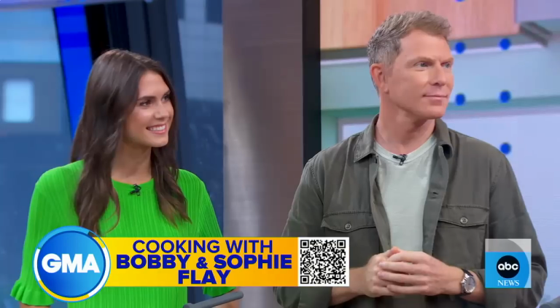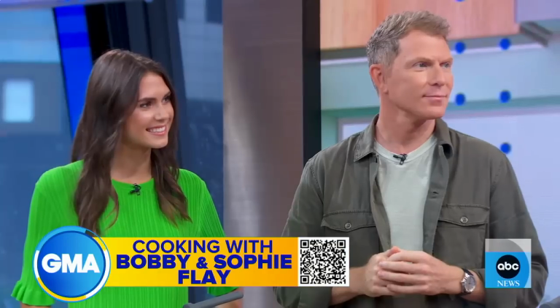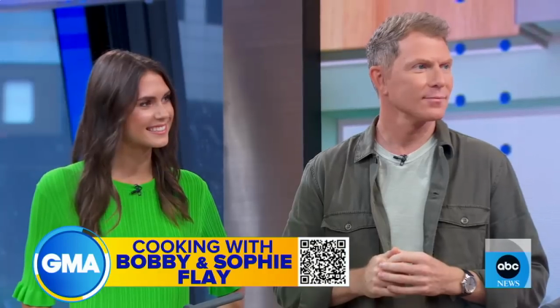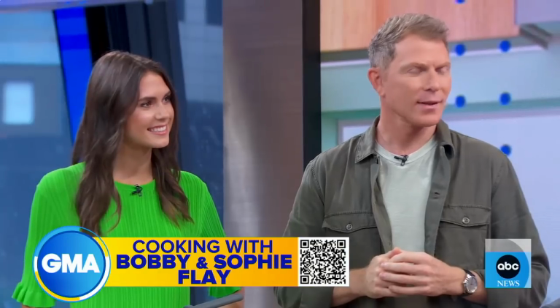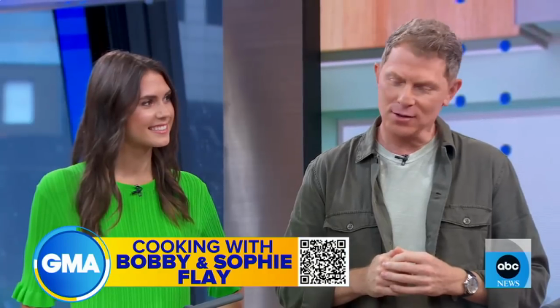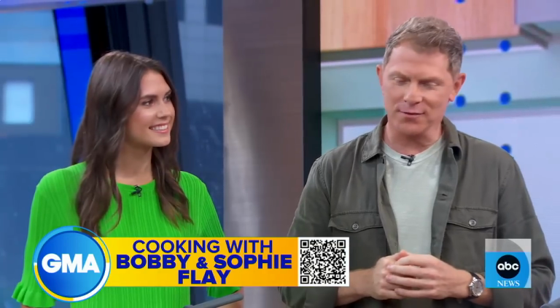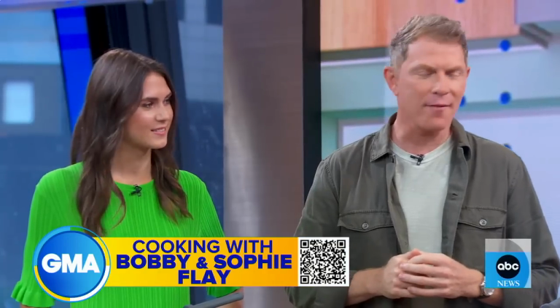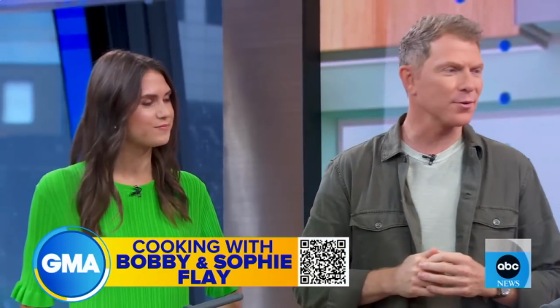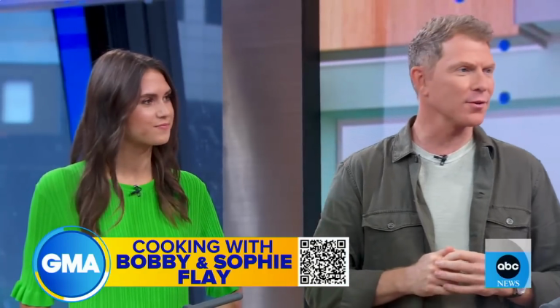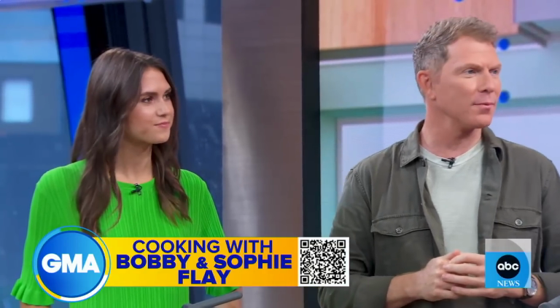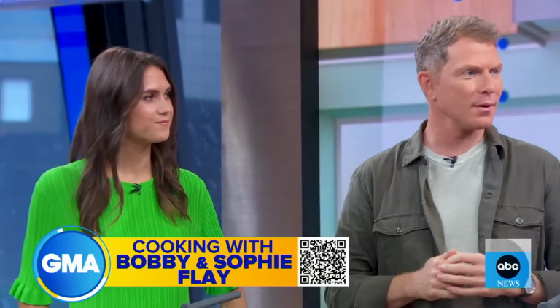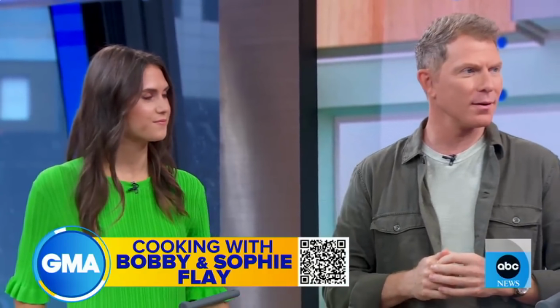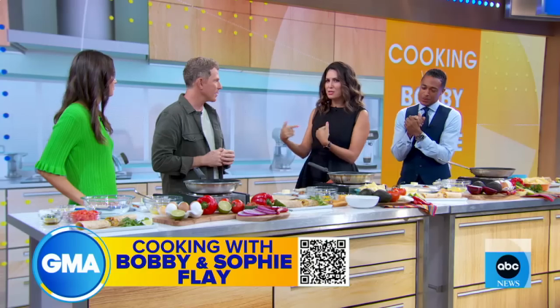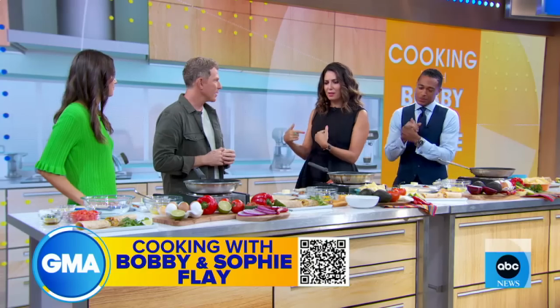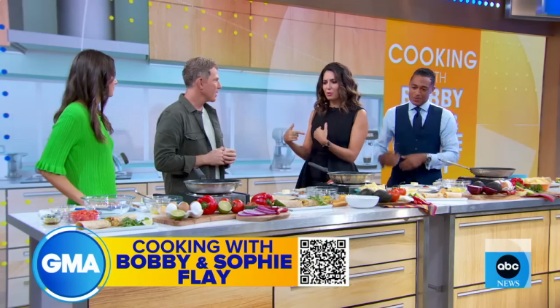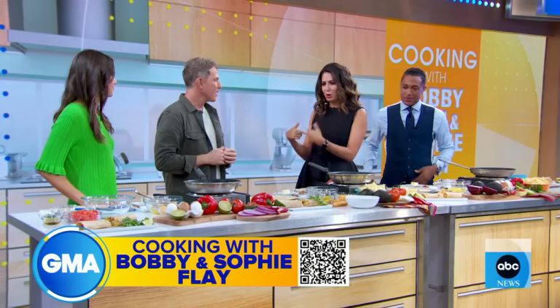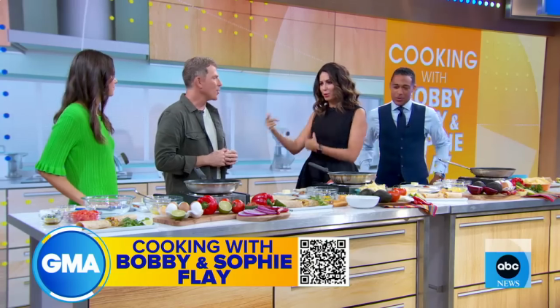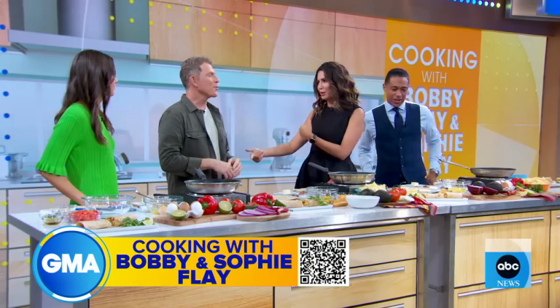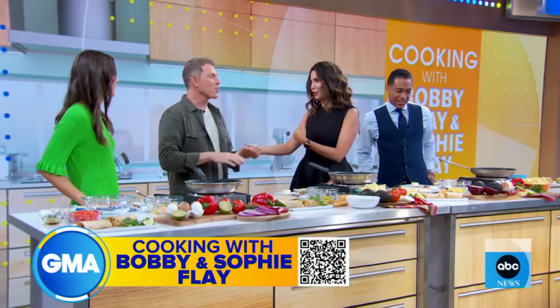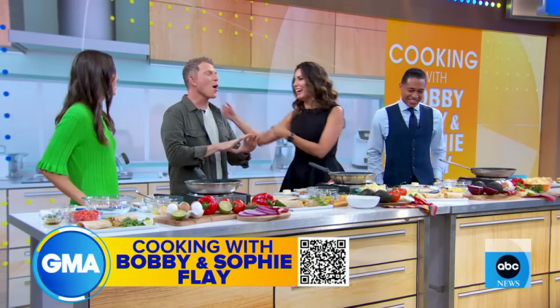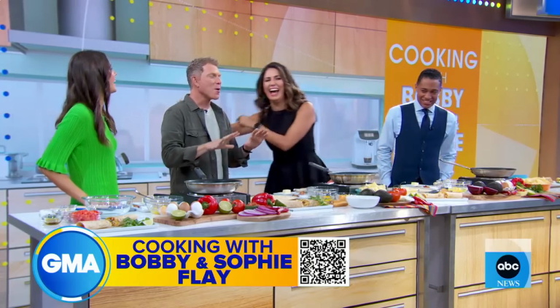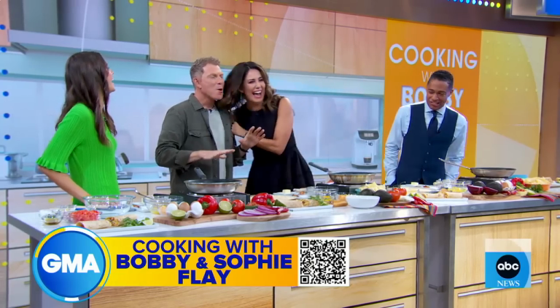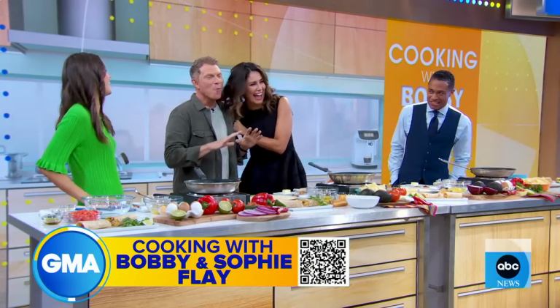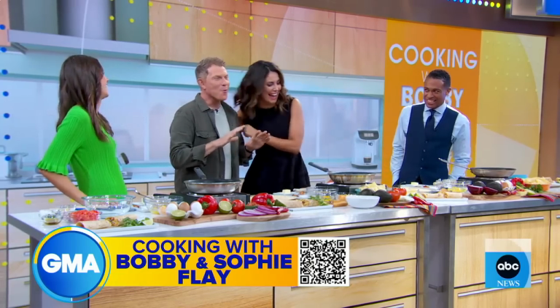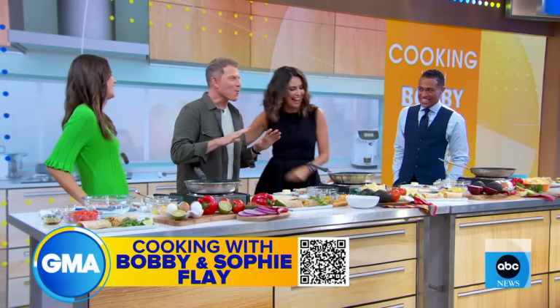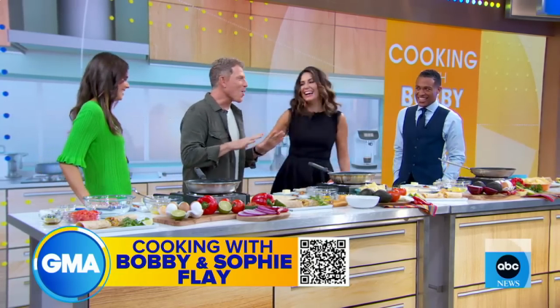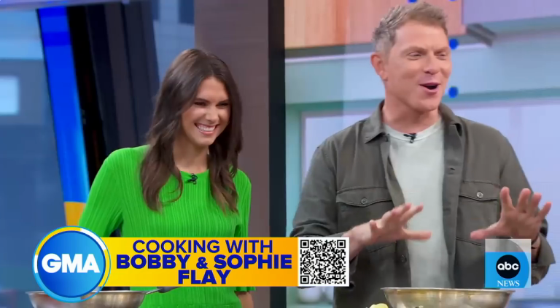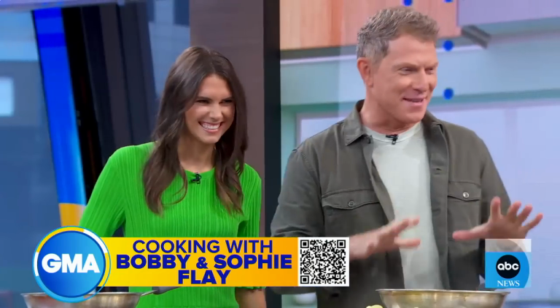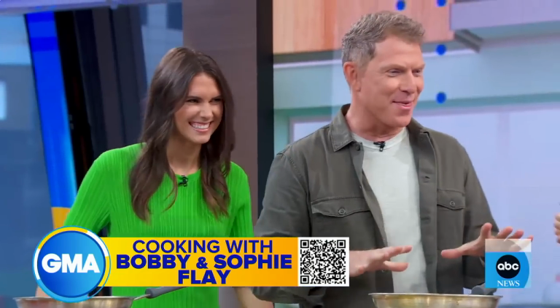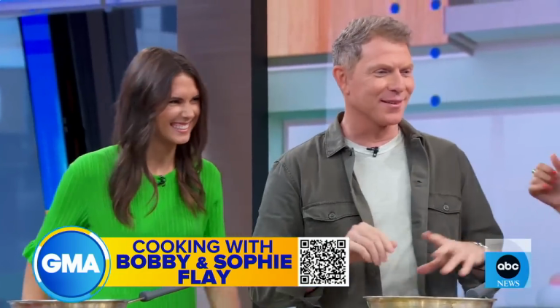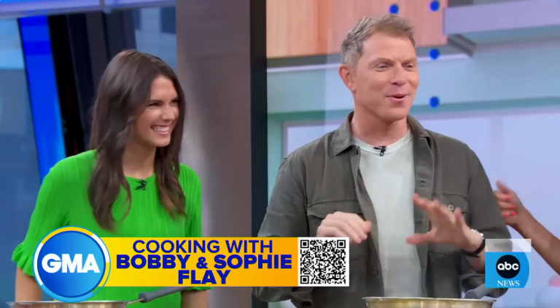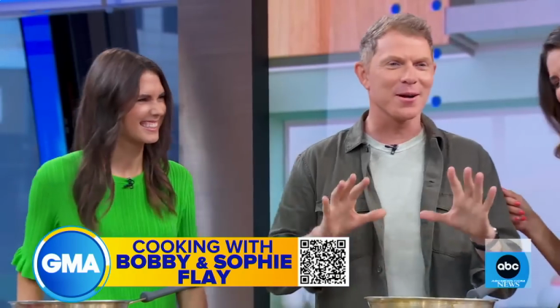Thanks for coming. Thanks so much for having us. Thanks for cooking for us, although I just found out we're cooking with you. No, we're all cooking together.